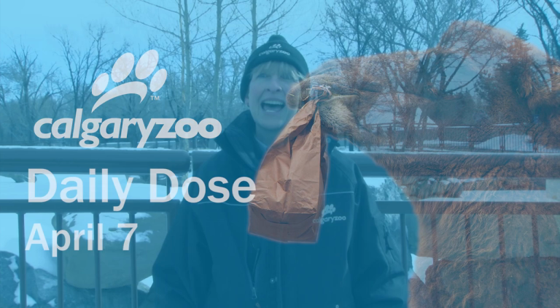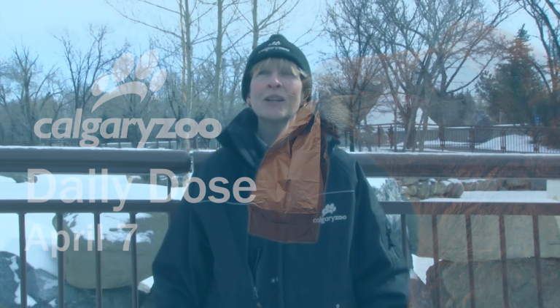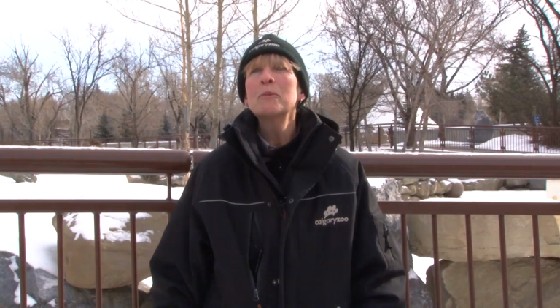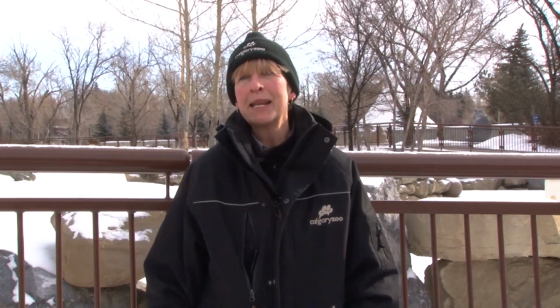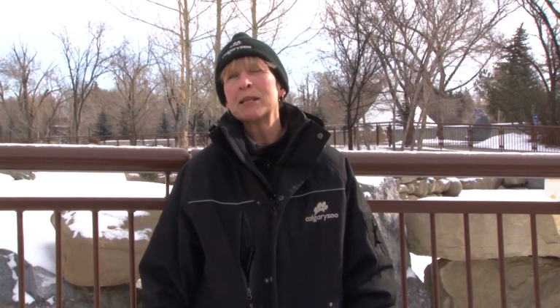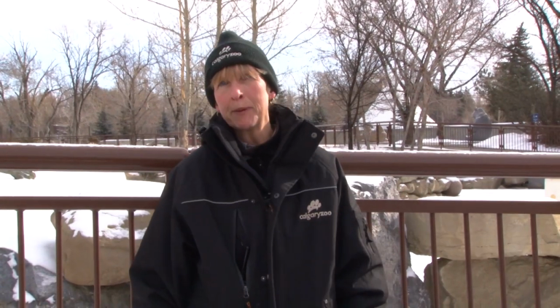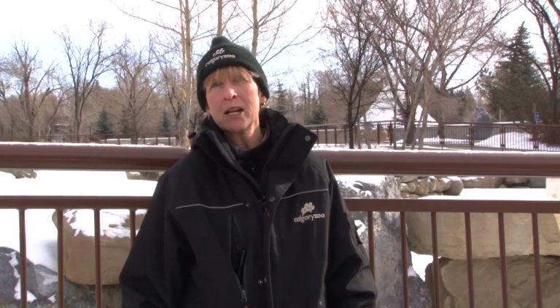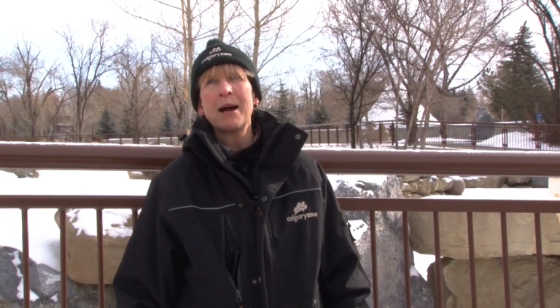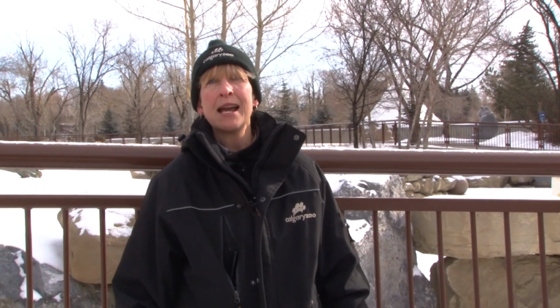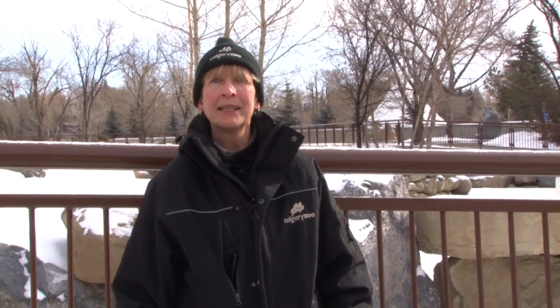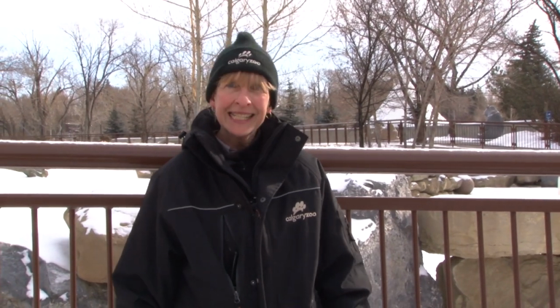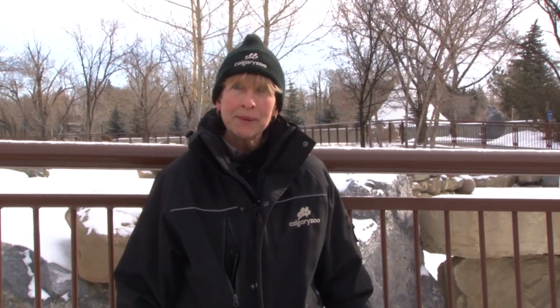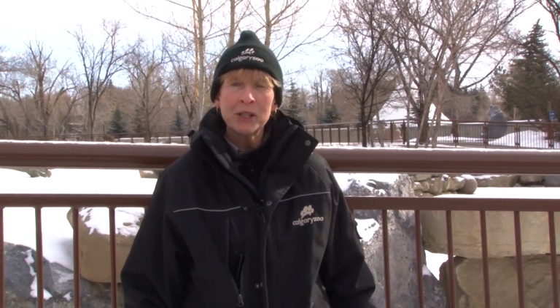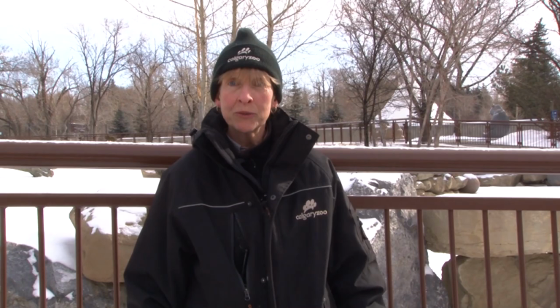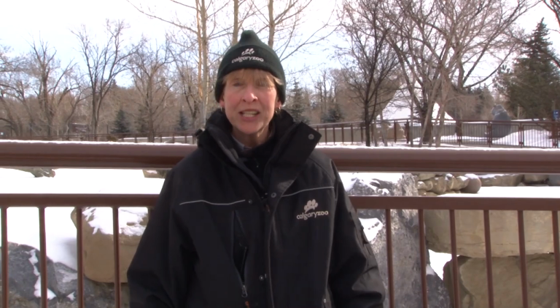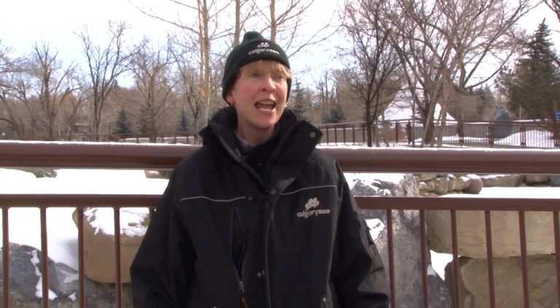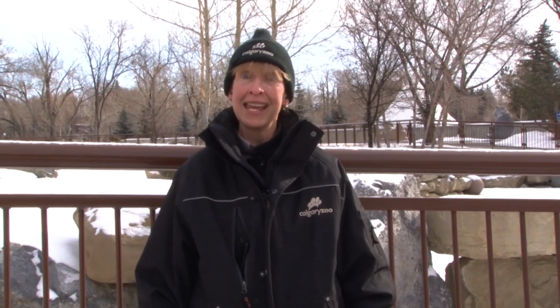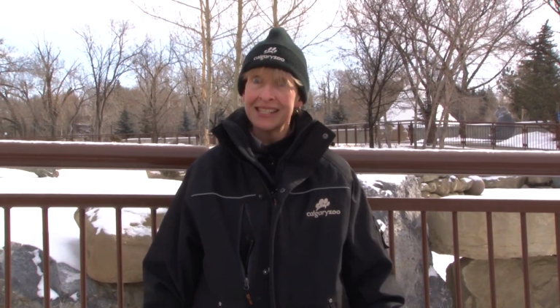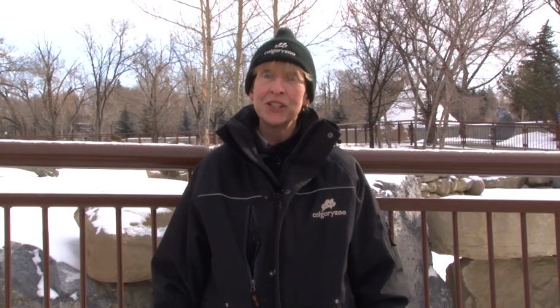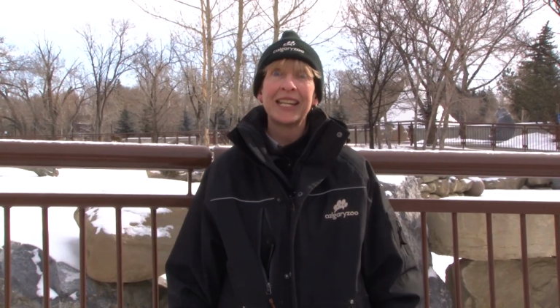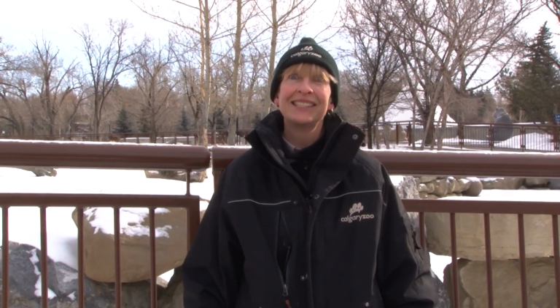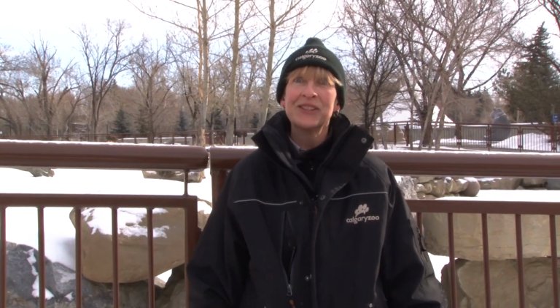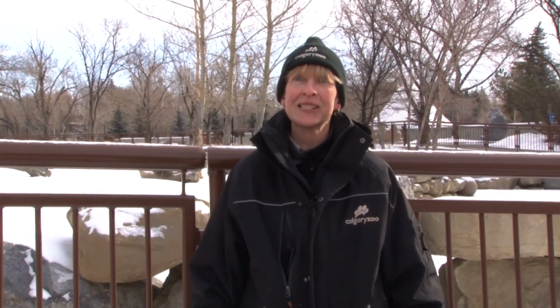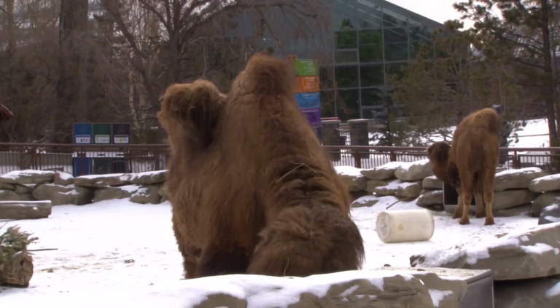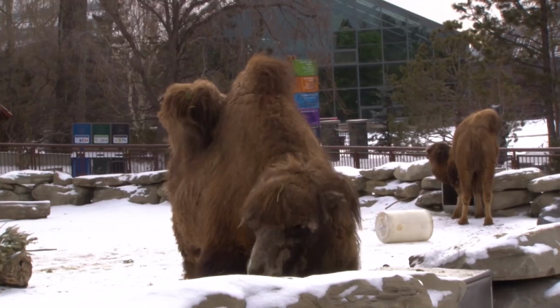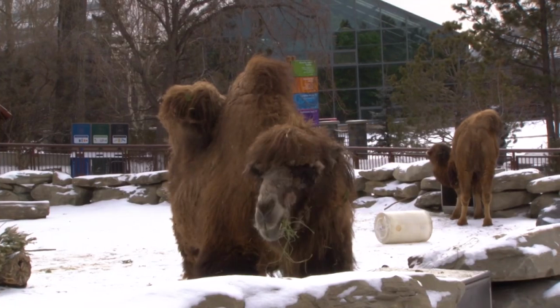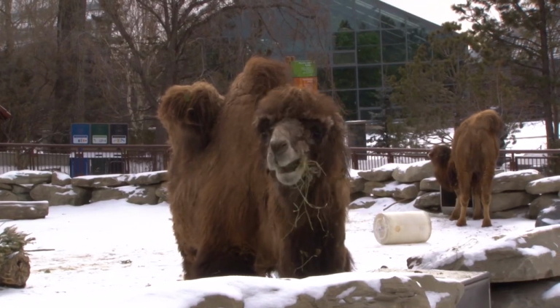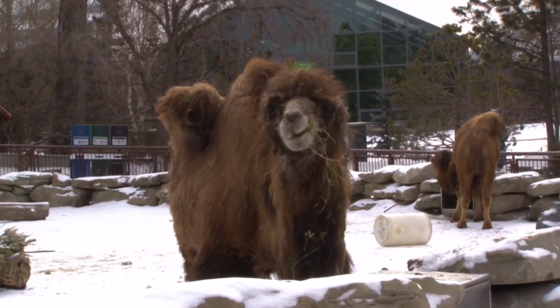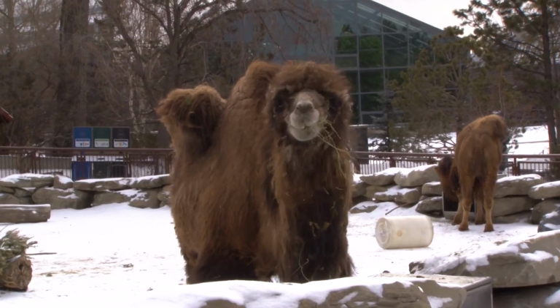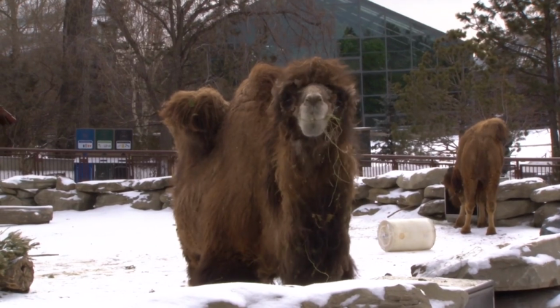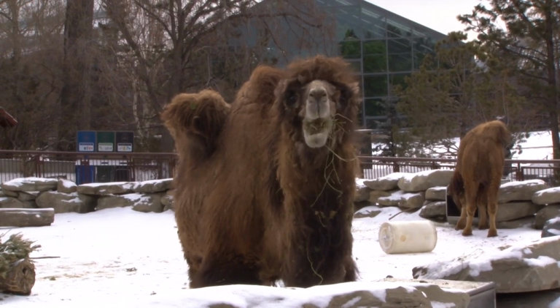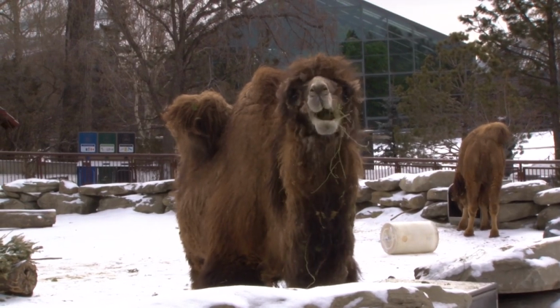Hello, my name is Barb. I'm a lead keeper in Eurasia and this is your daily dose. Today we're talking about camels.